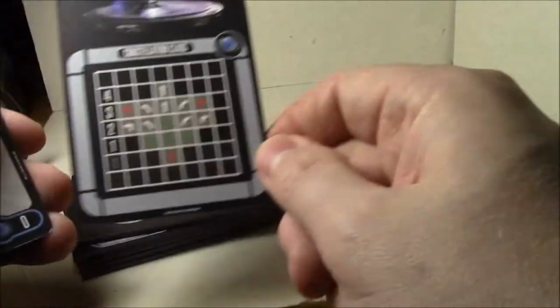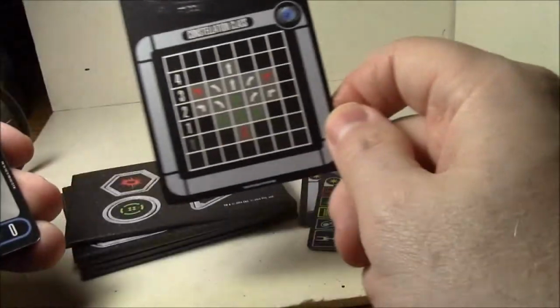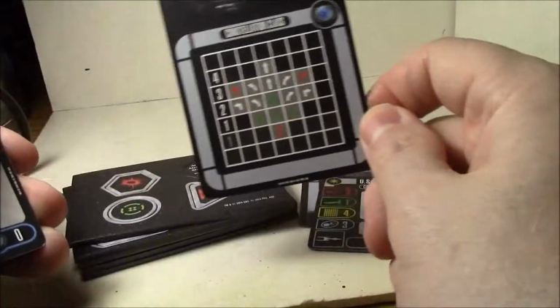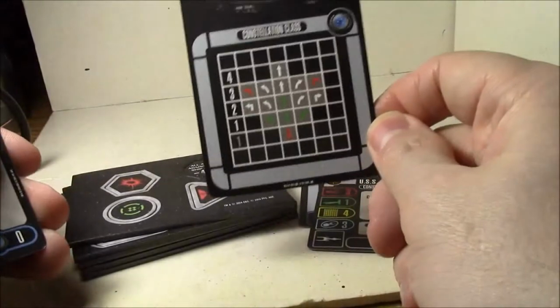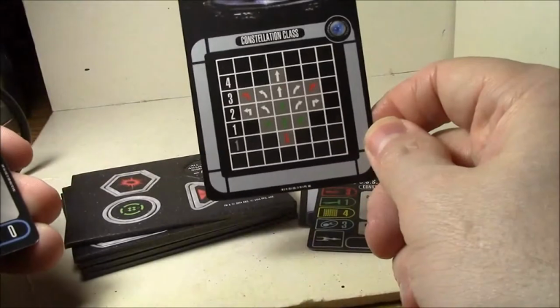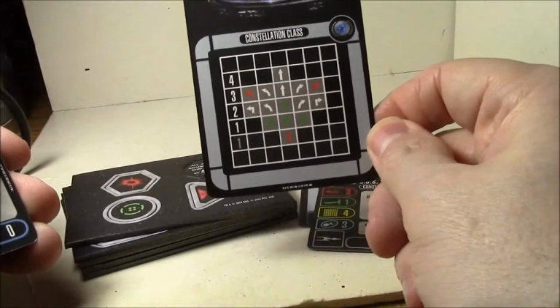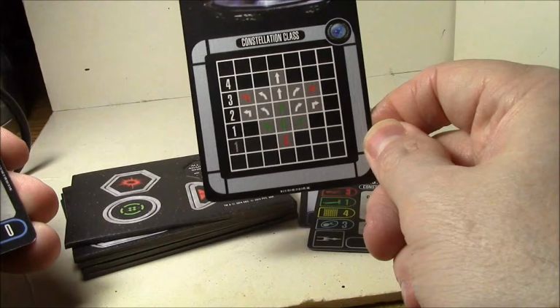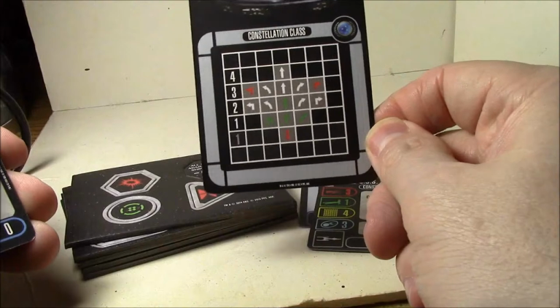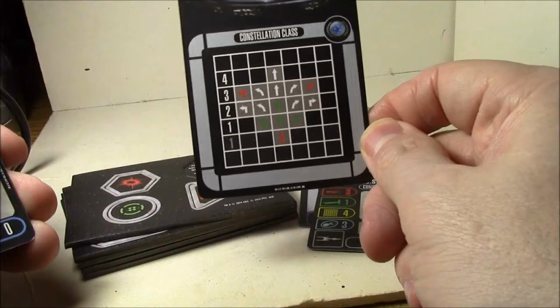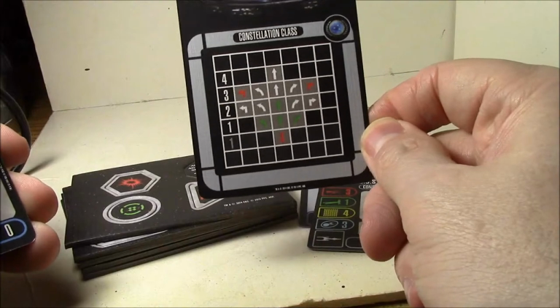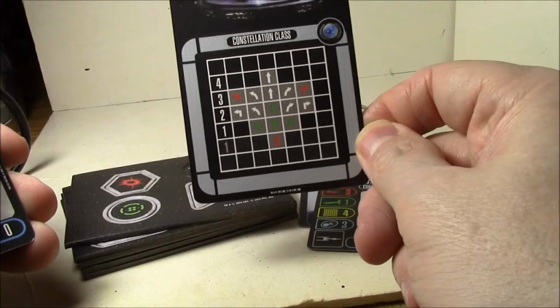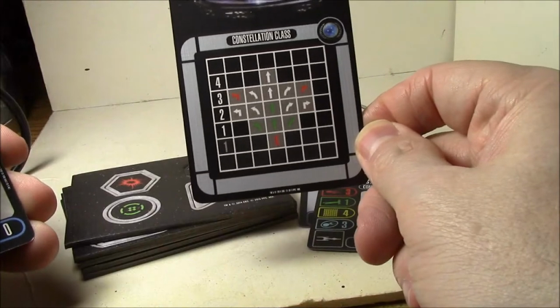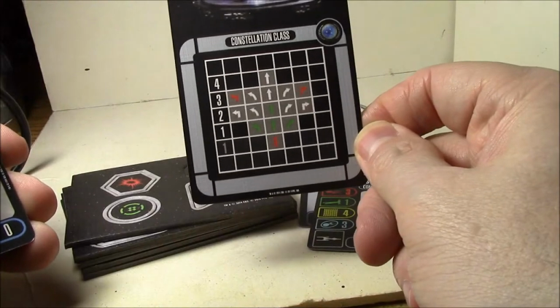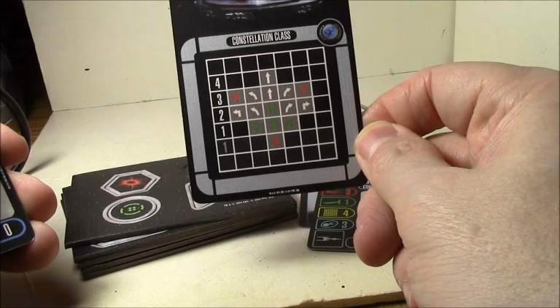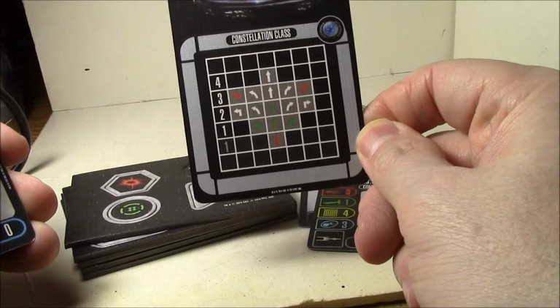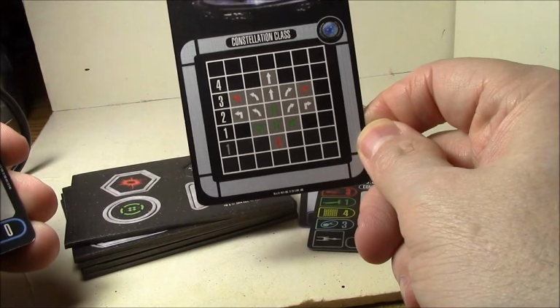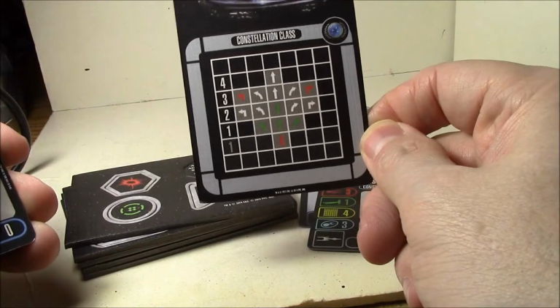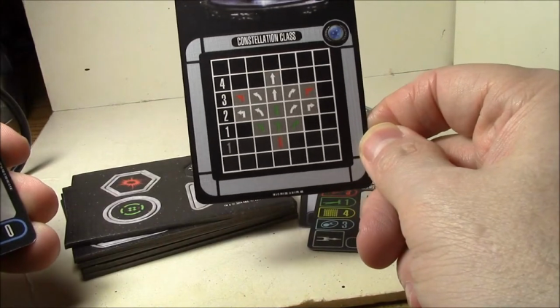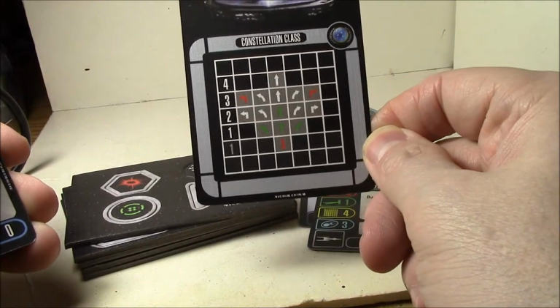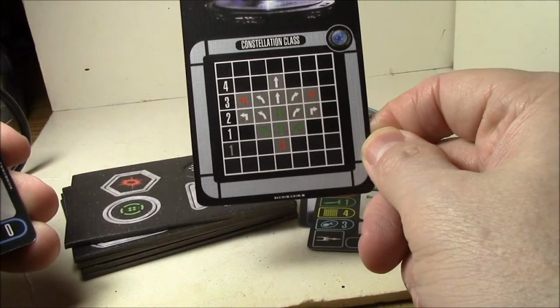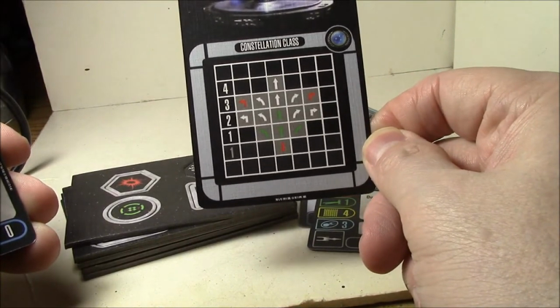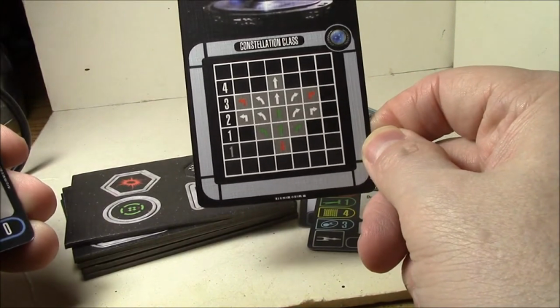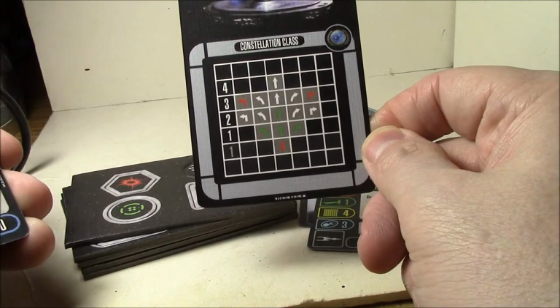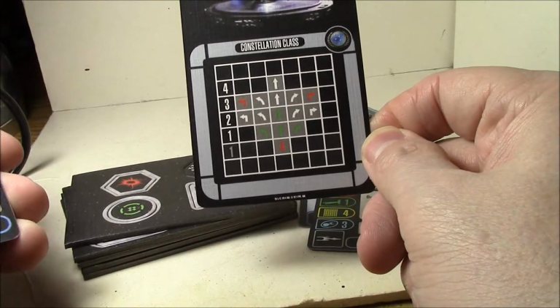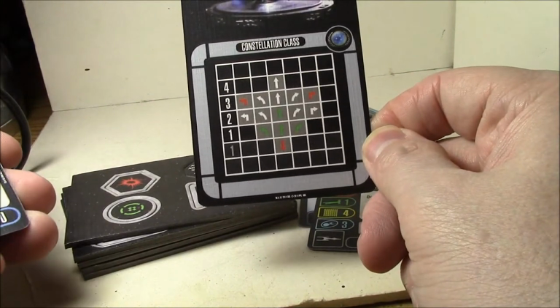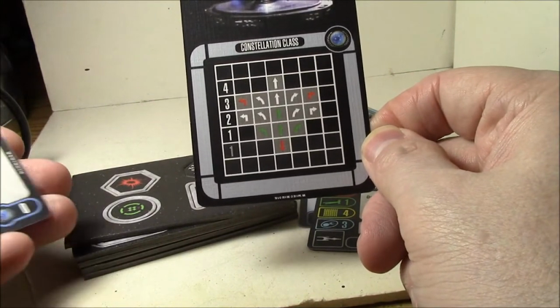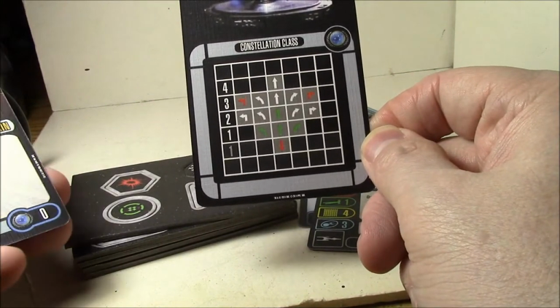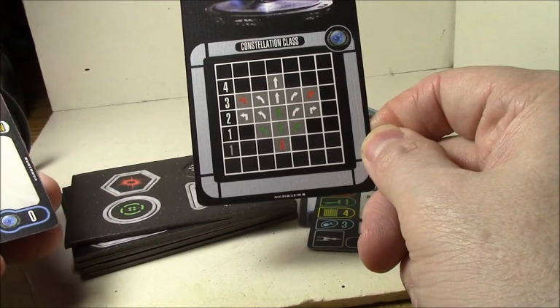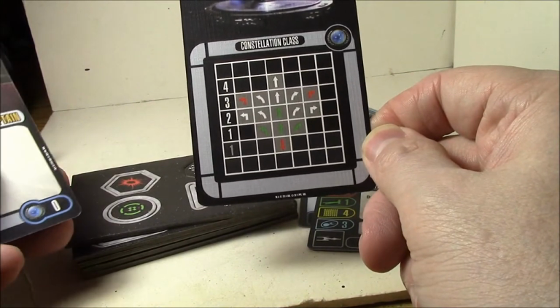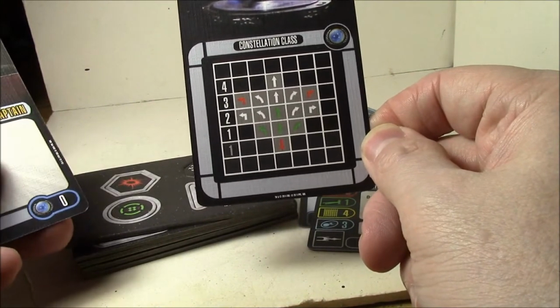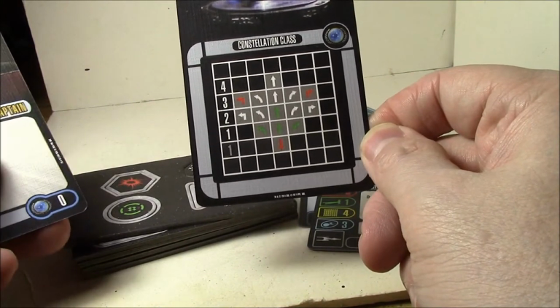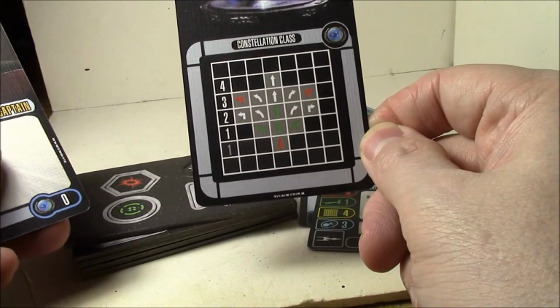It's not that maneuverable though for a smaller ship. It's got red hard threes and a red back one.